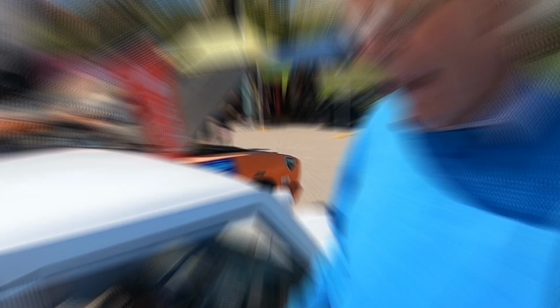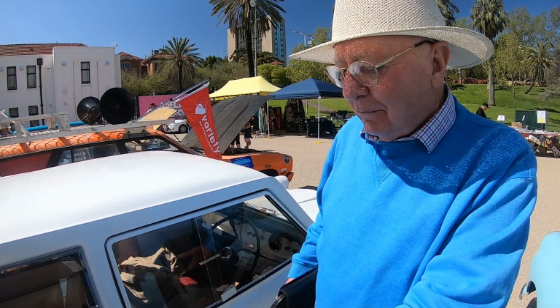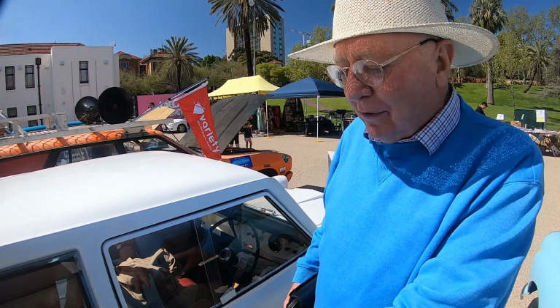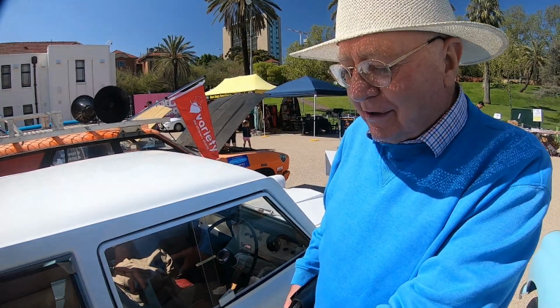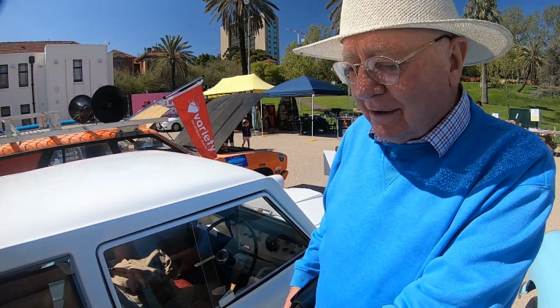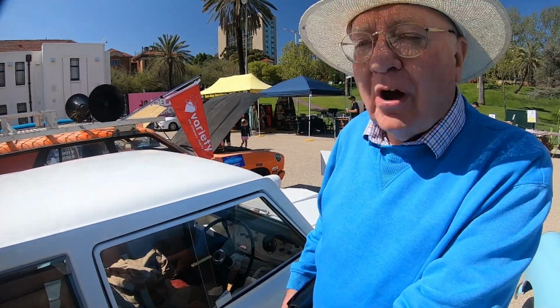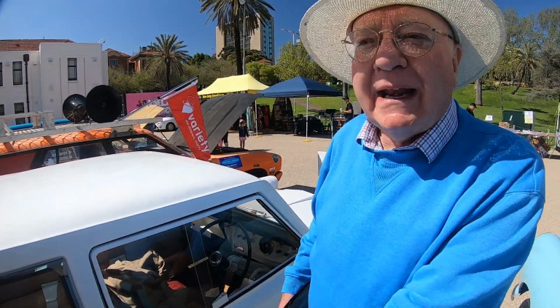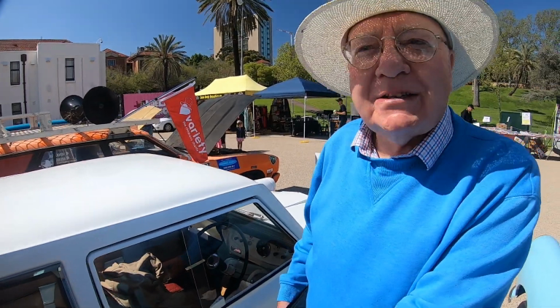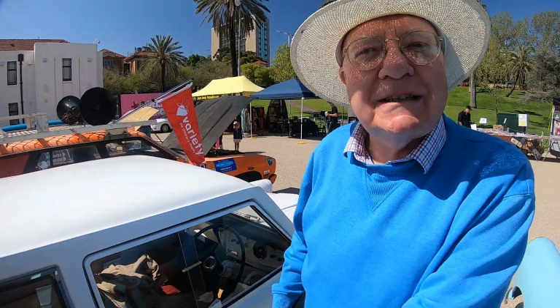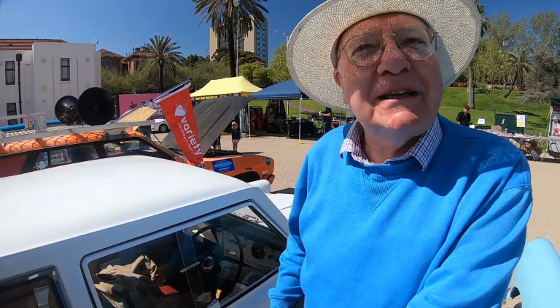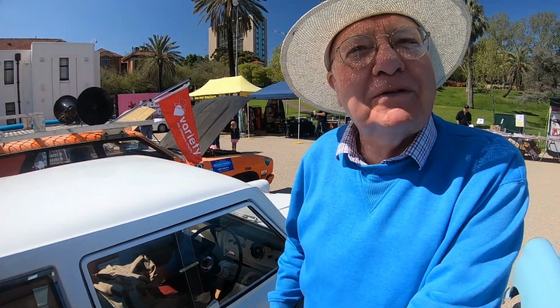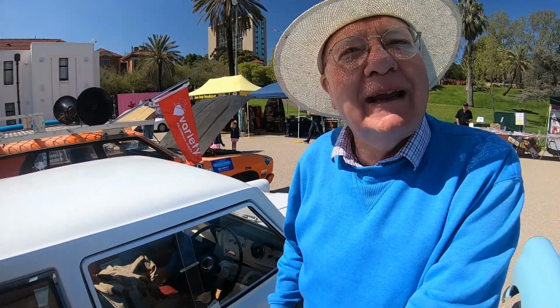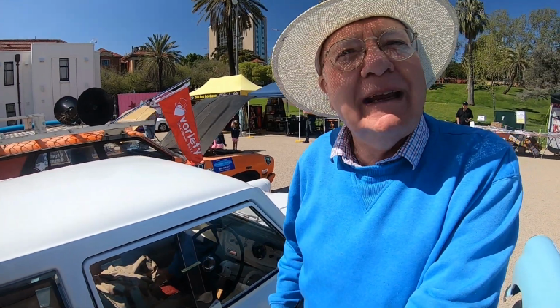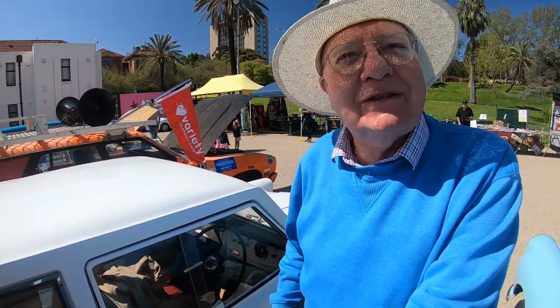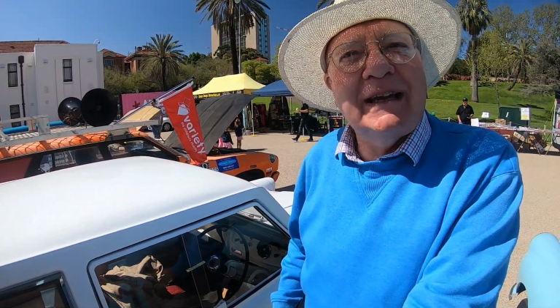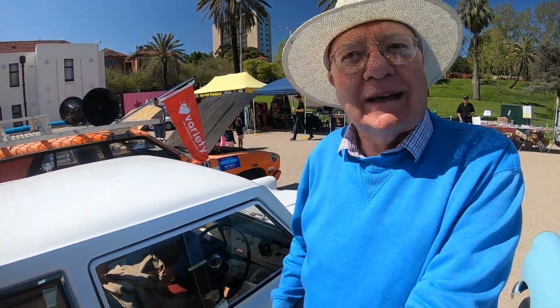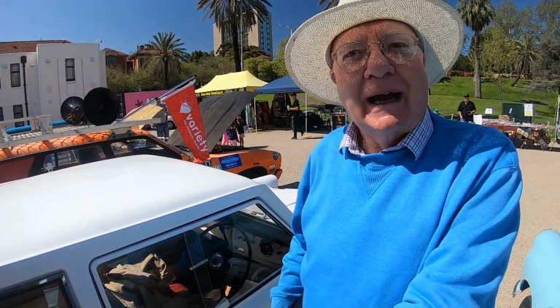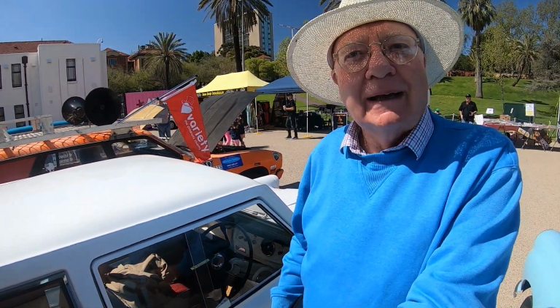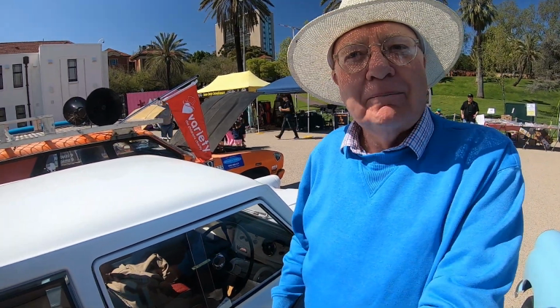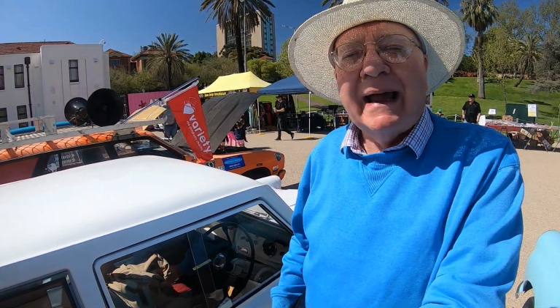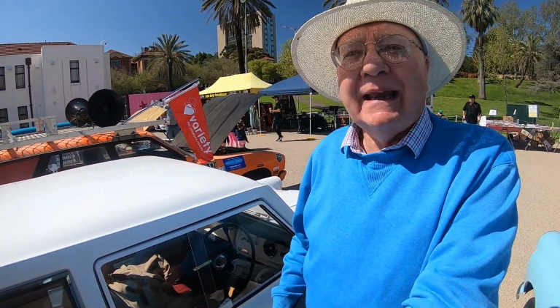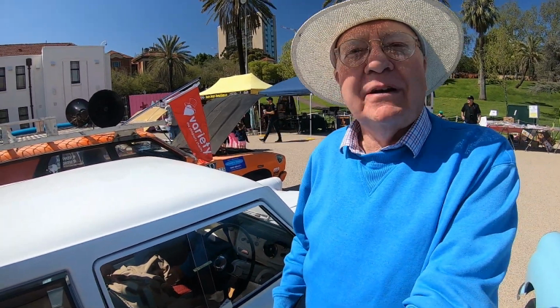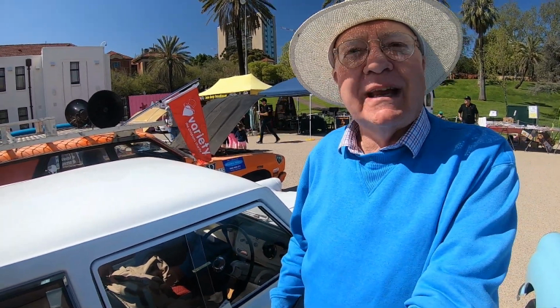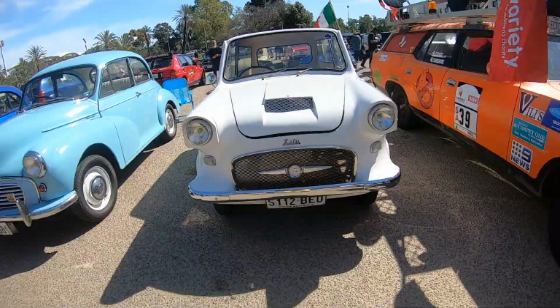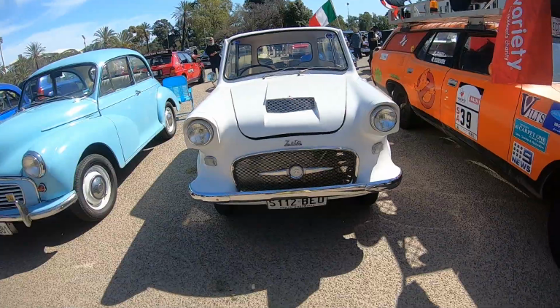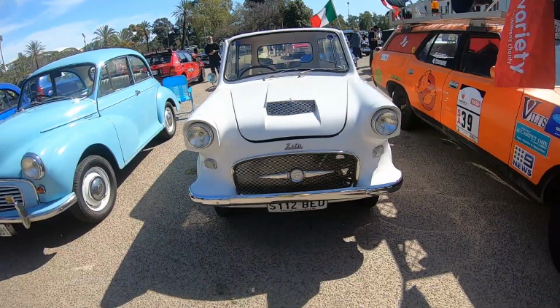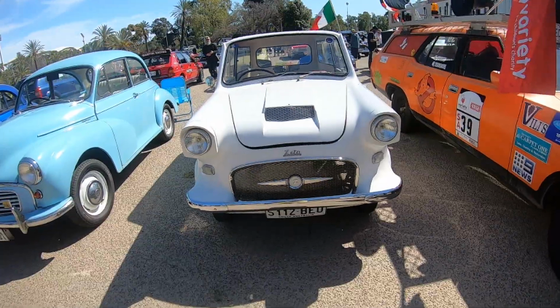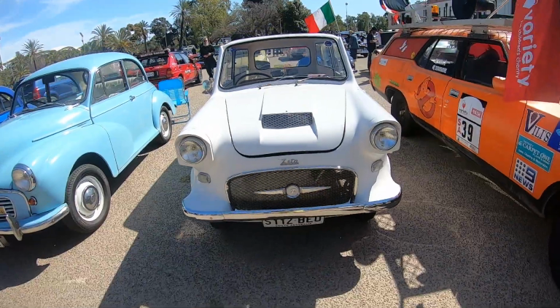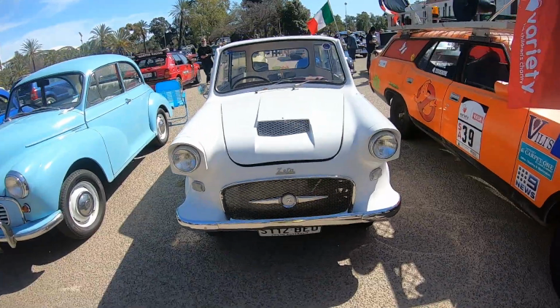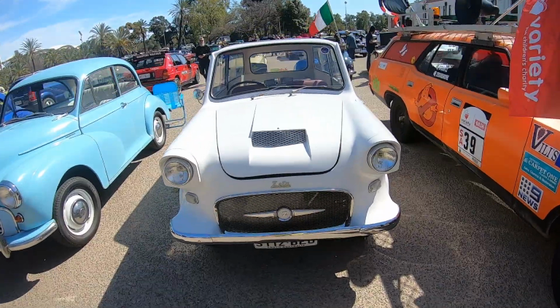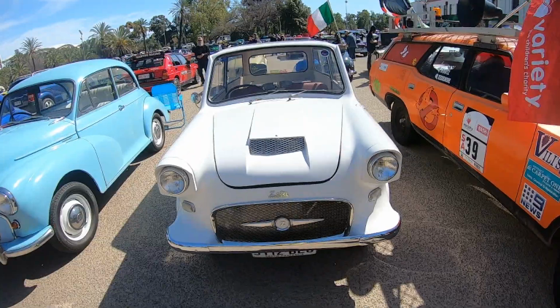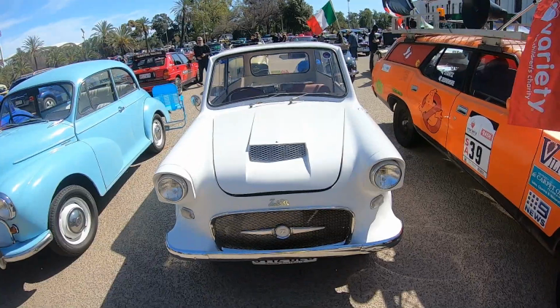Ian Wilson, 1963 Zeta, made here in South Australia — a Lightburn Zeta.